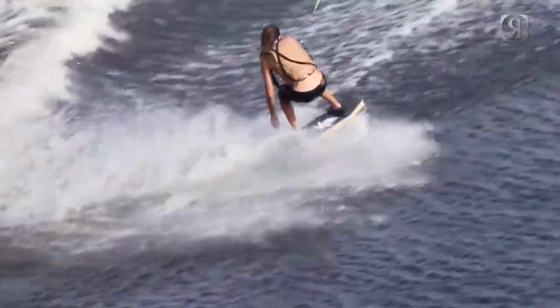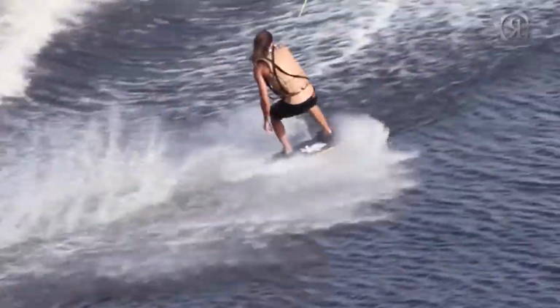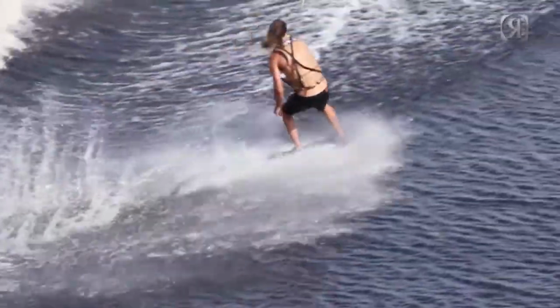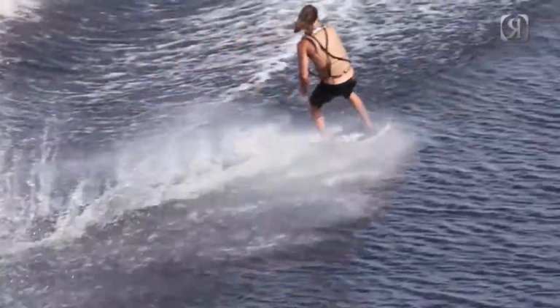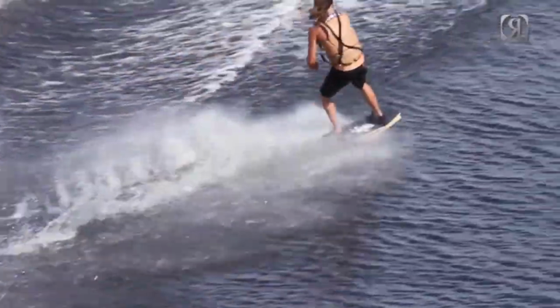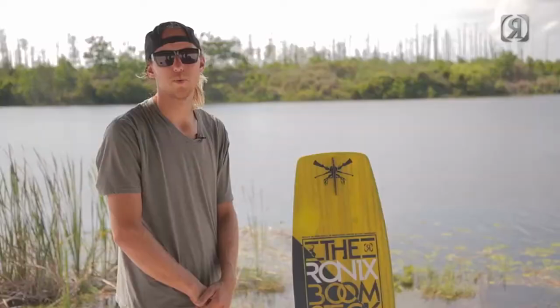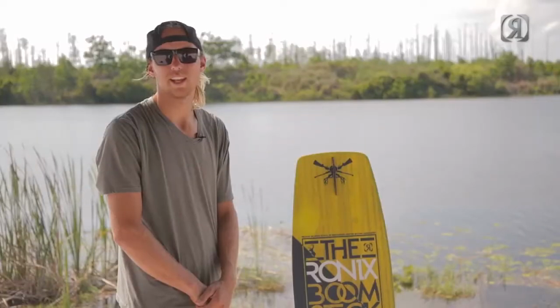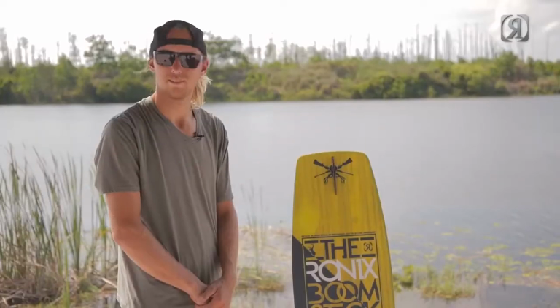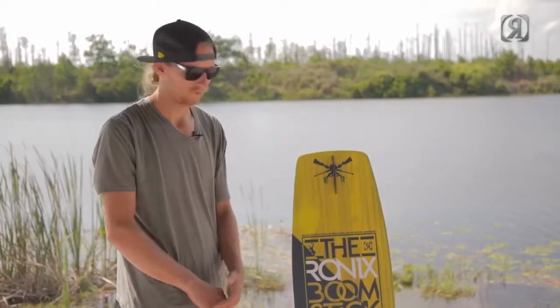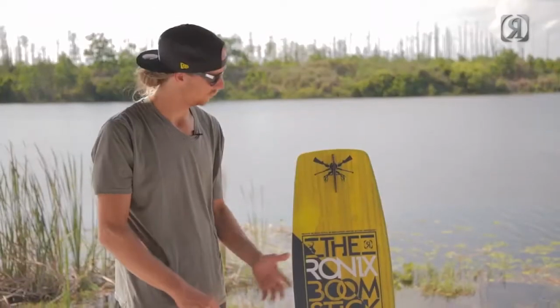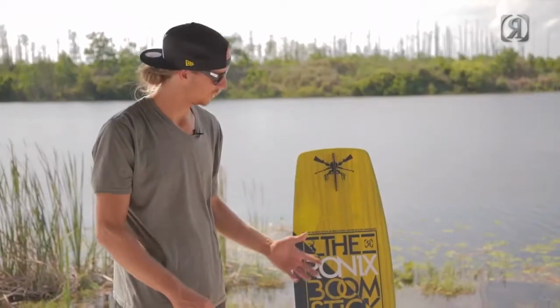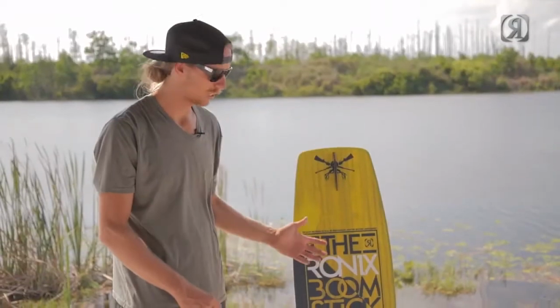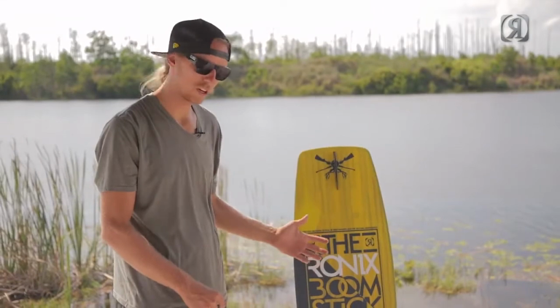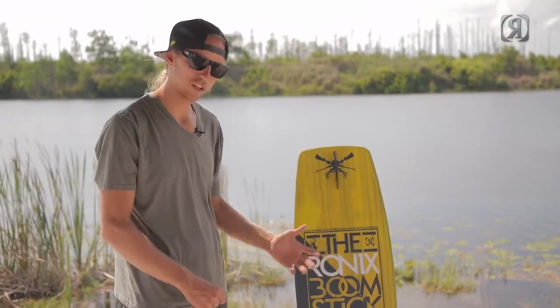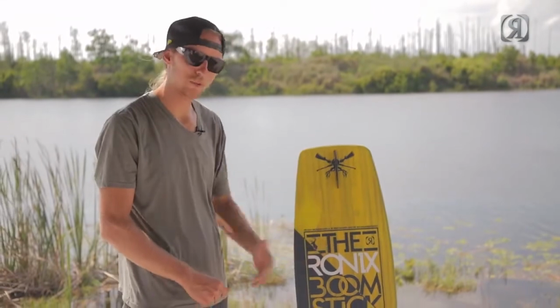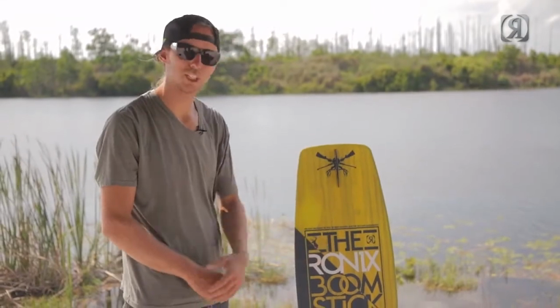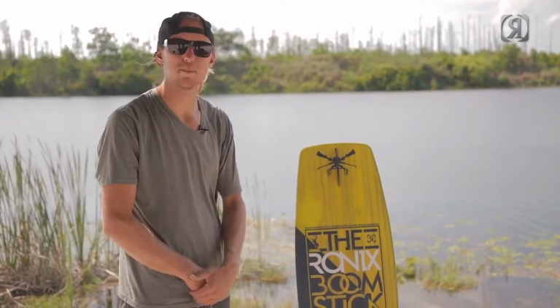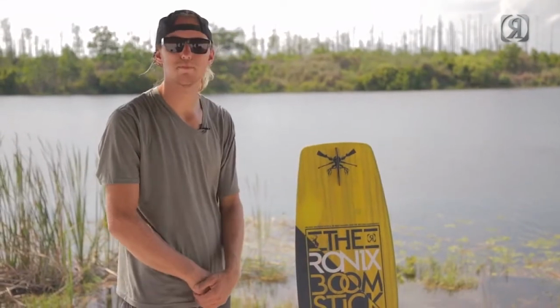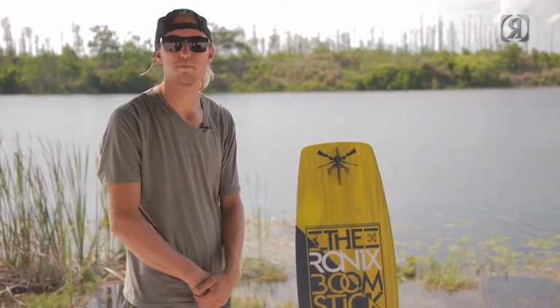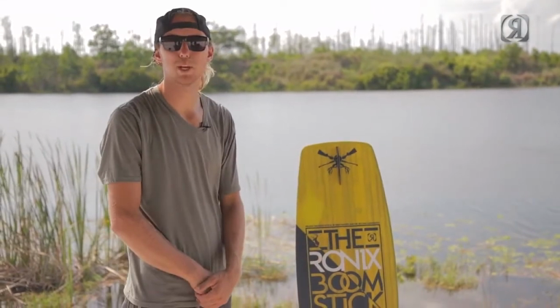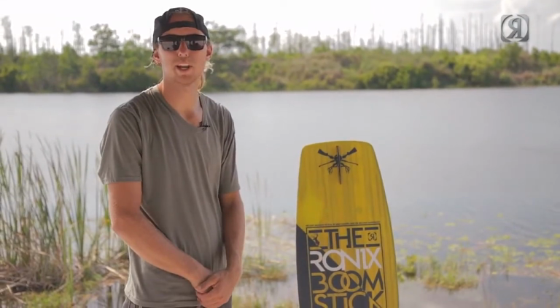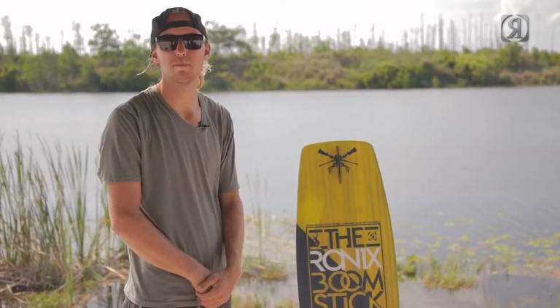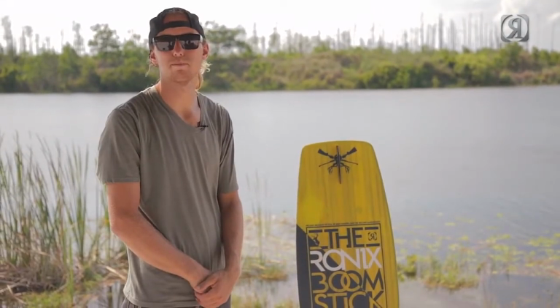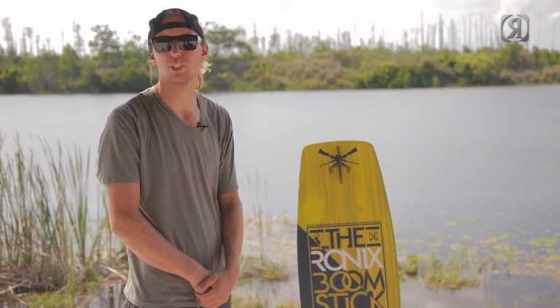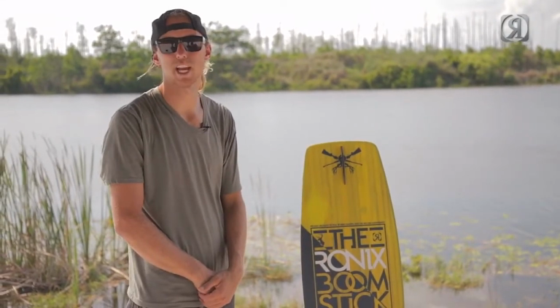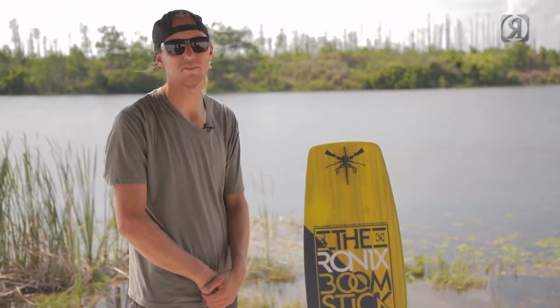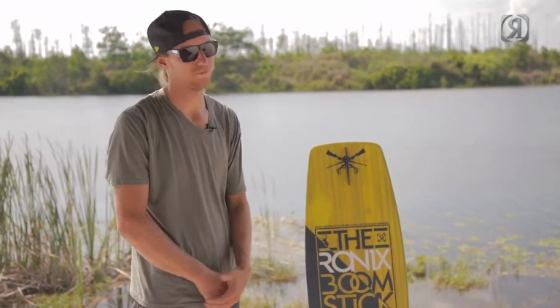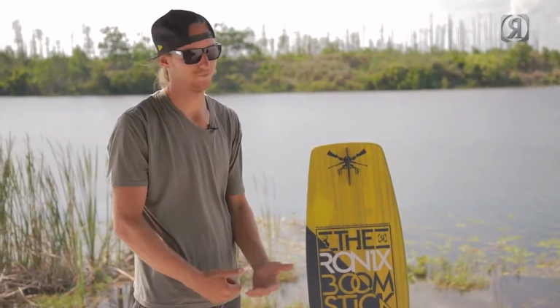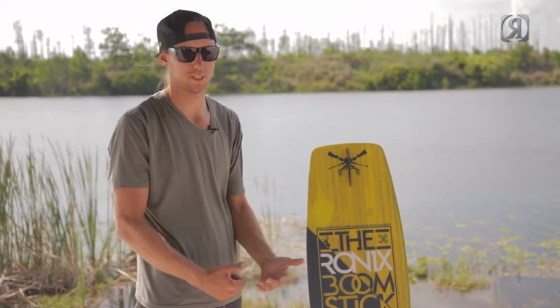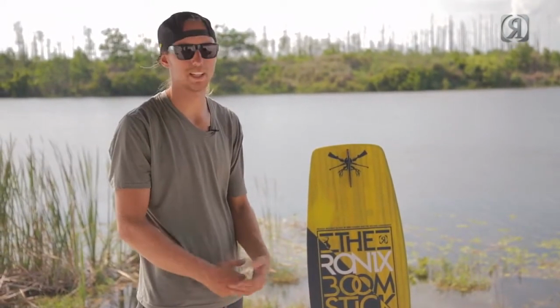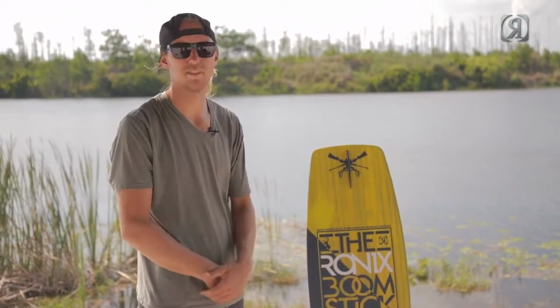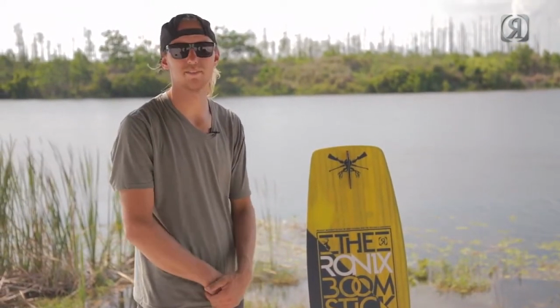Don't be scared of the weight. Go to your local board shop, pick one up, try it — you might love it.